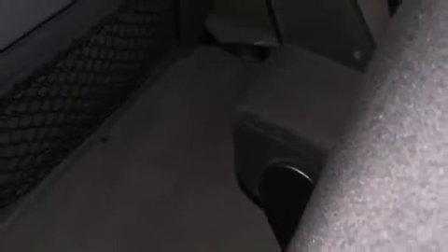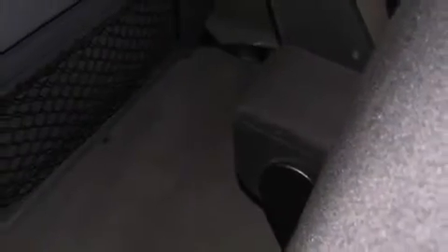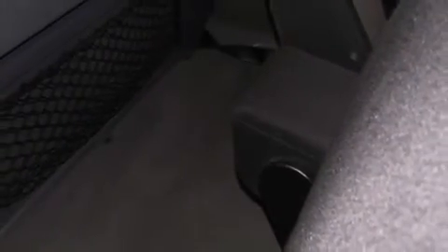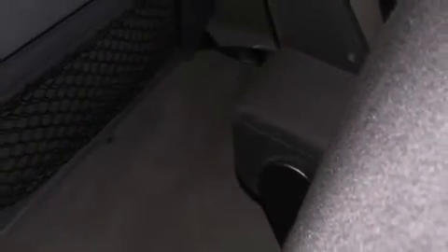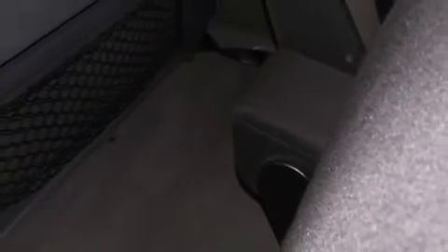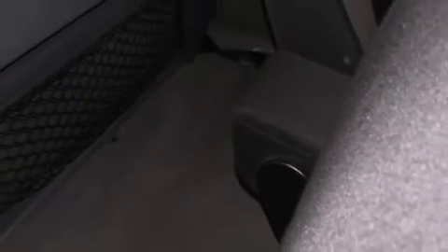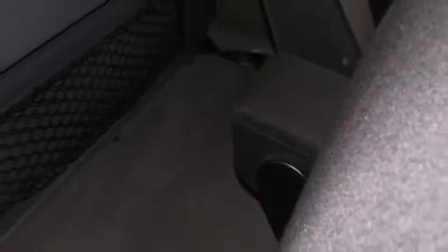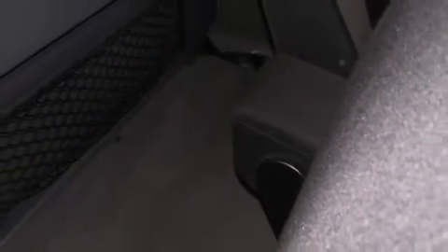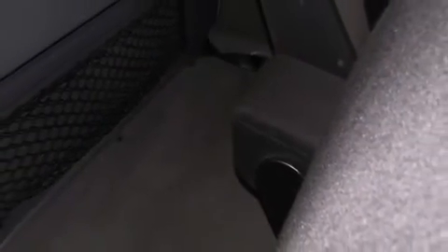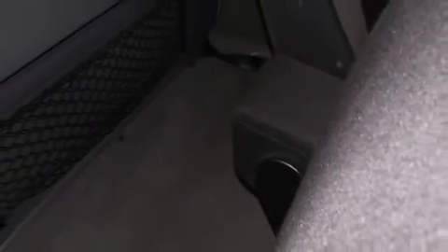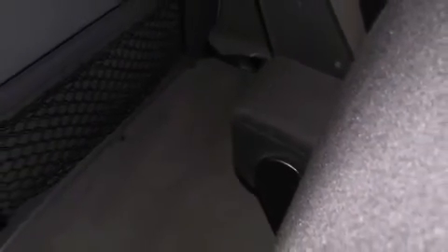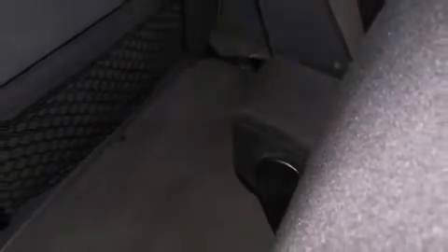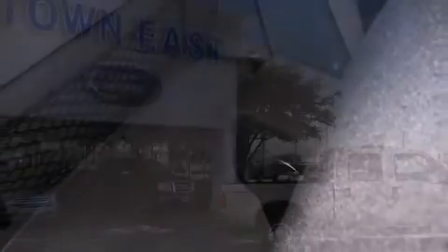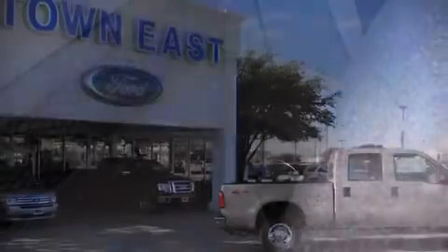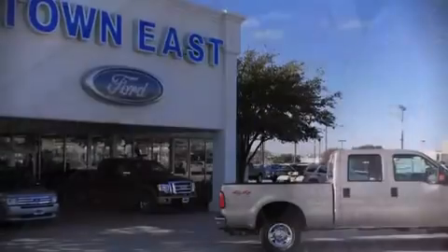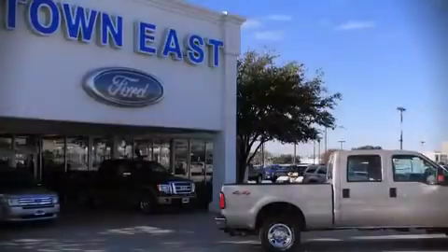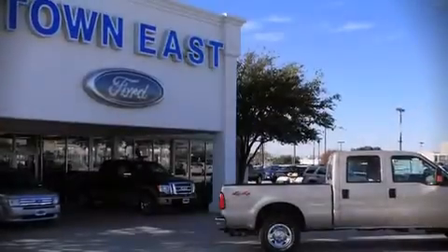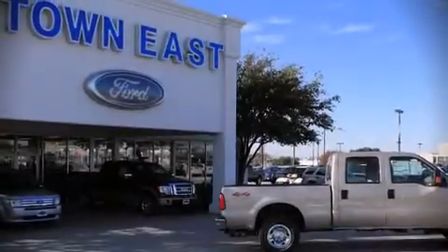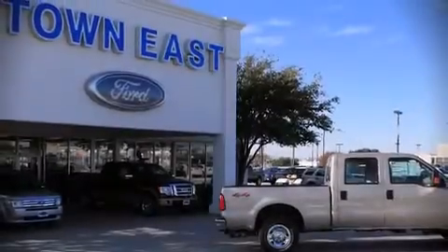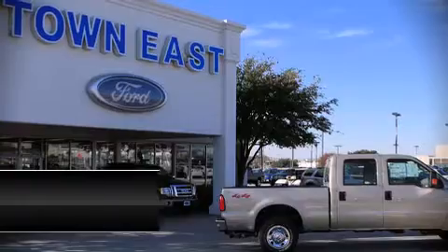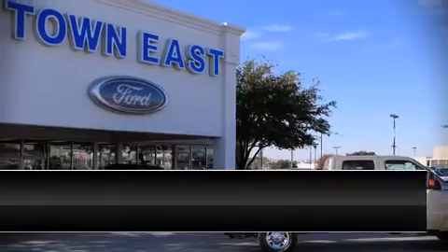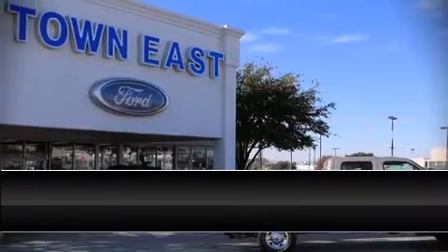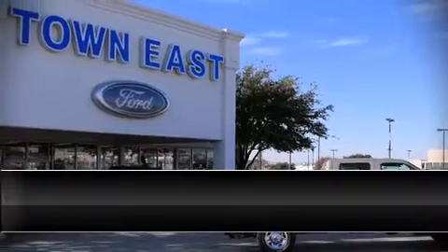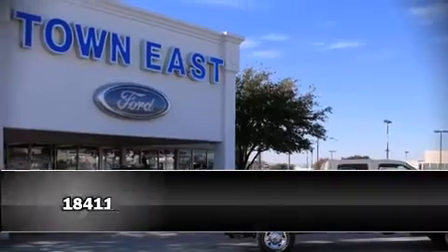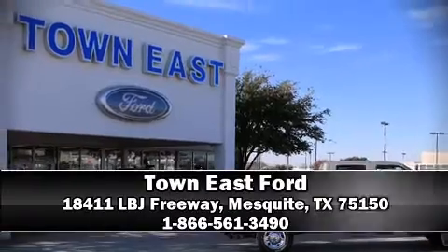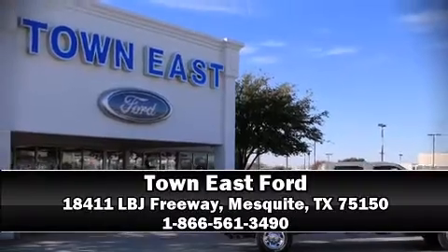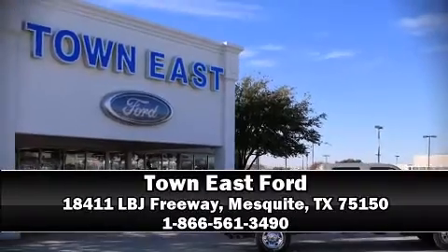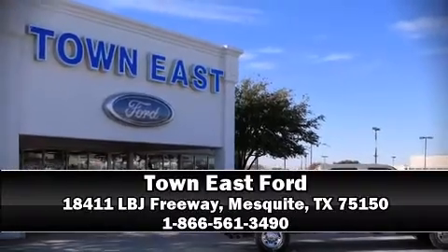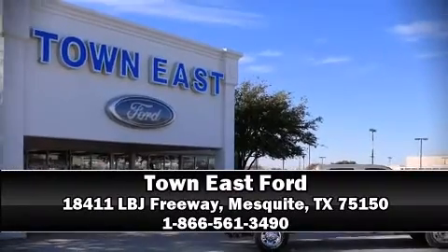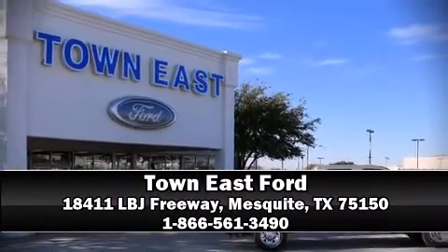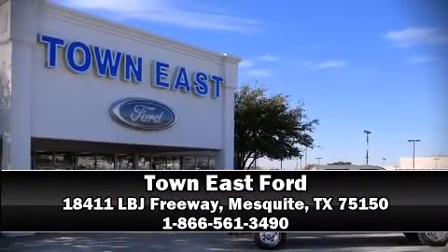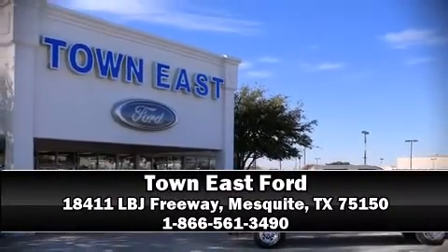history report indicating just one previous owner. Please don't hesitate to give us a call.